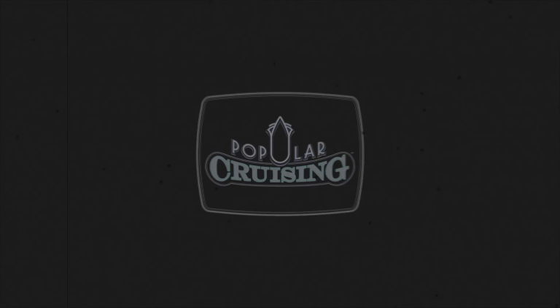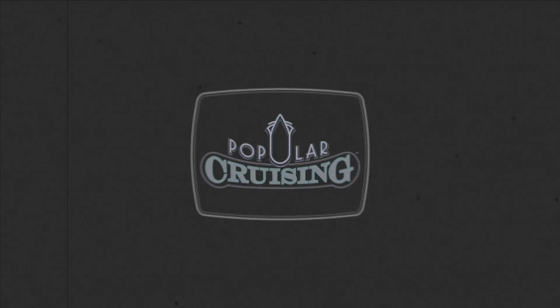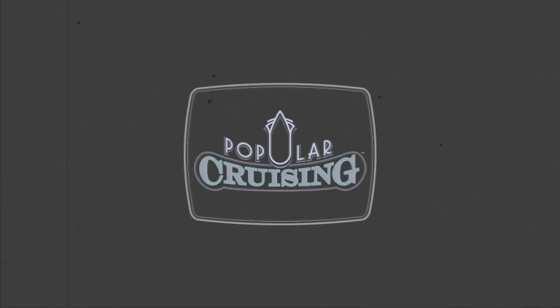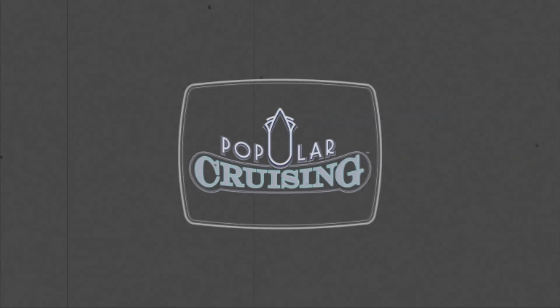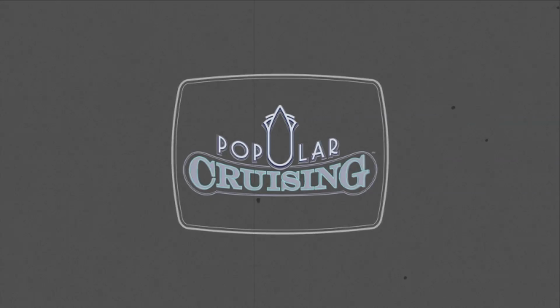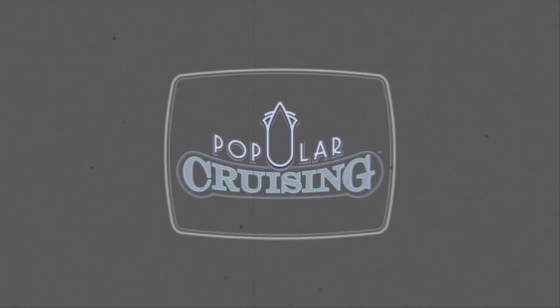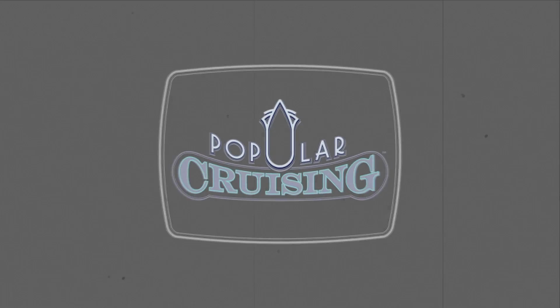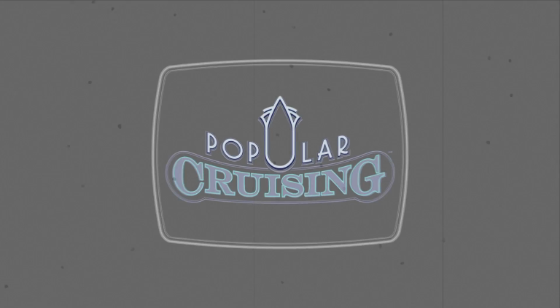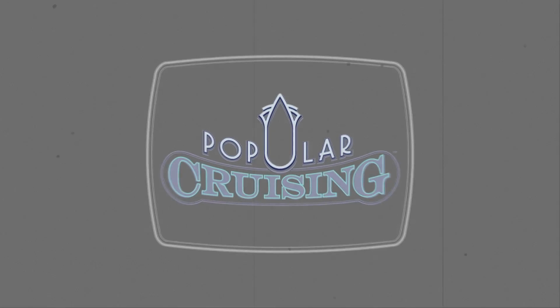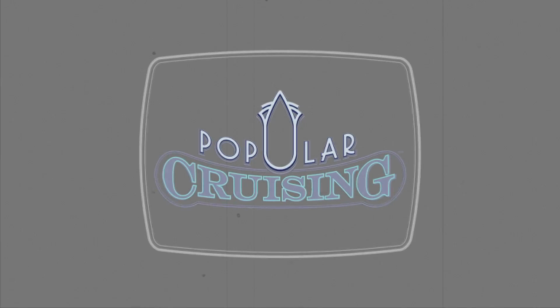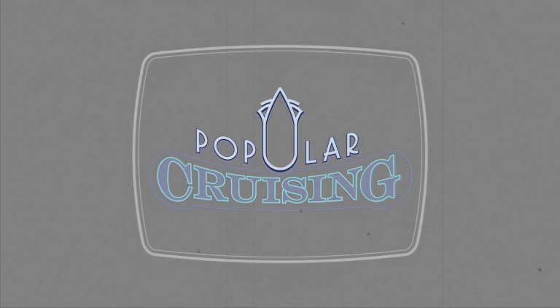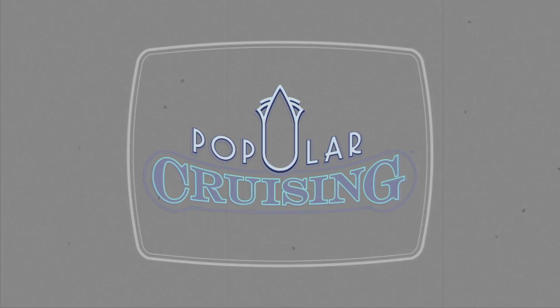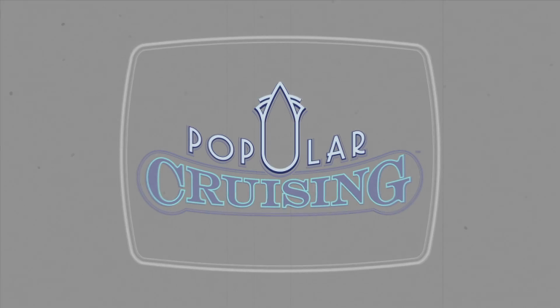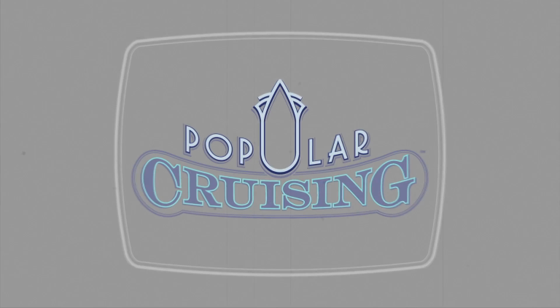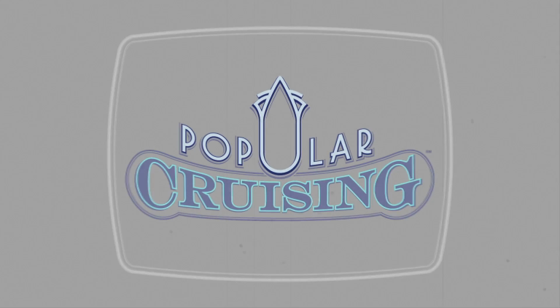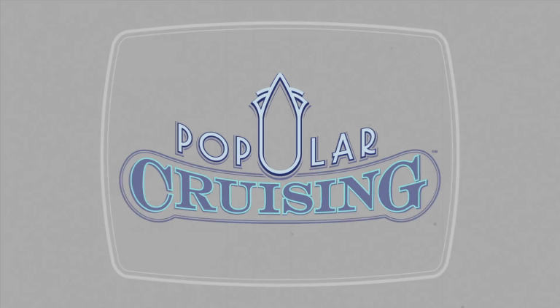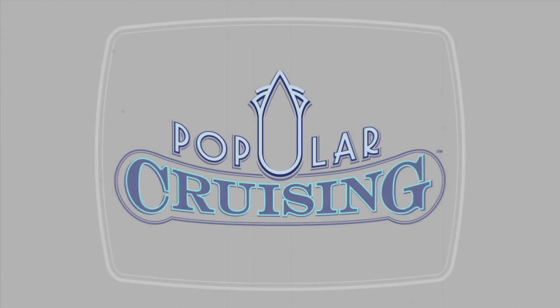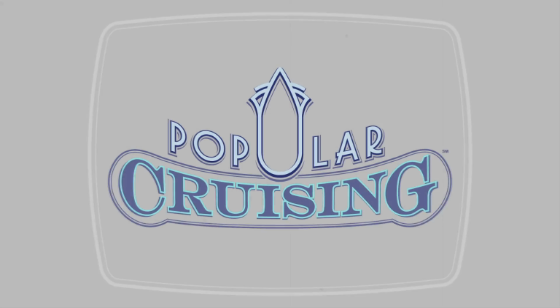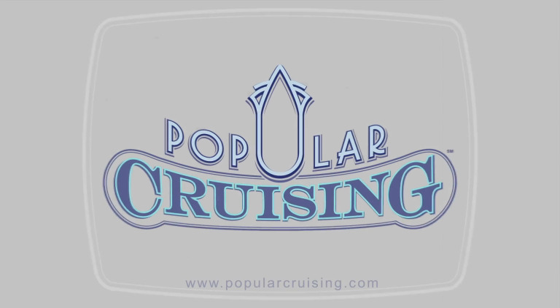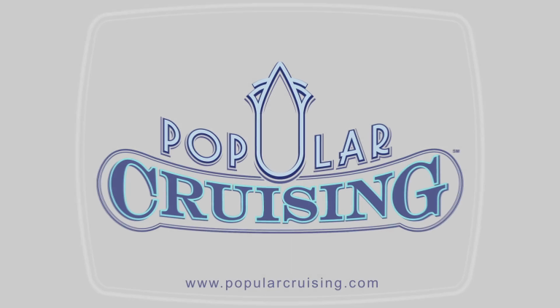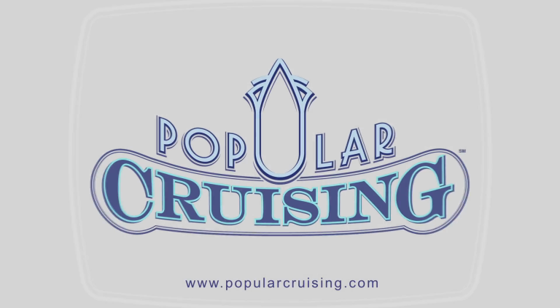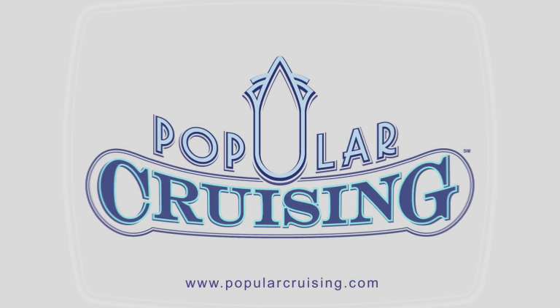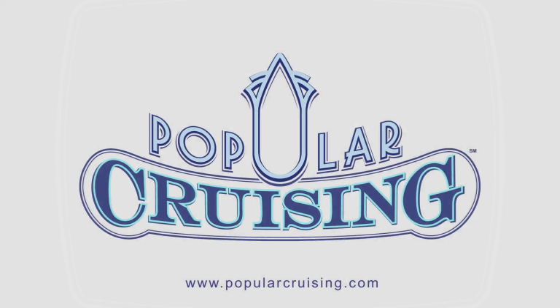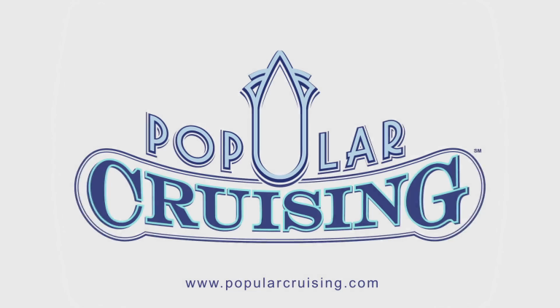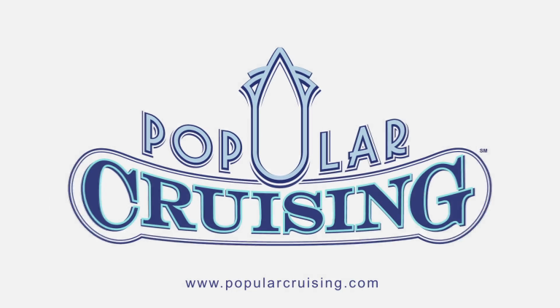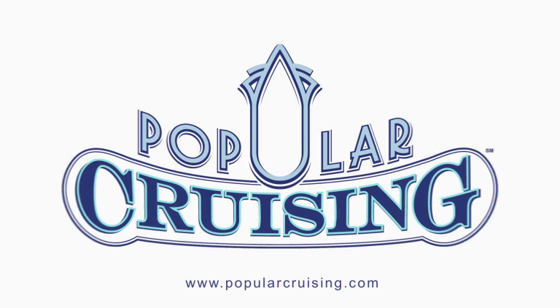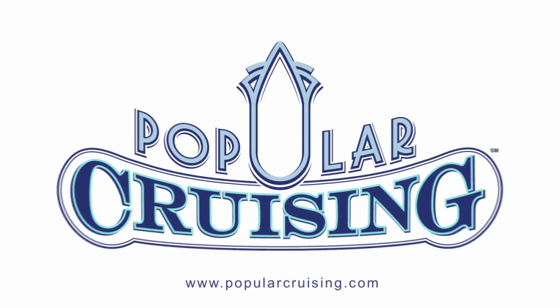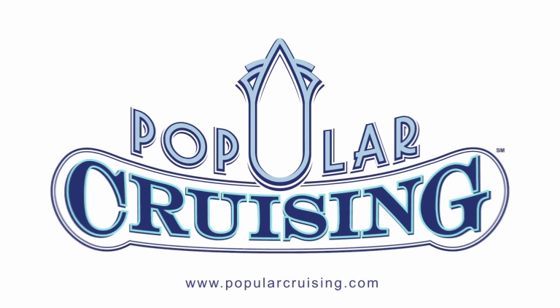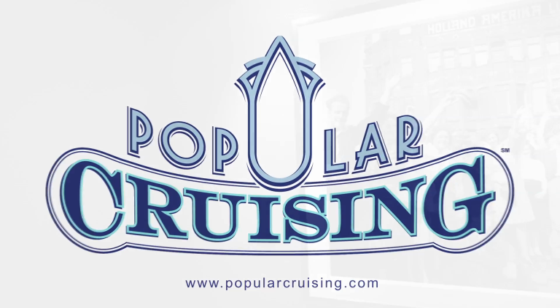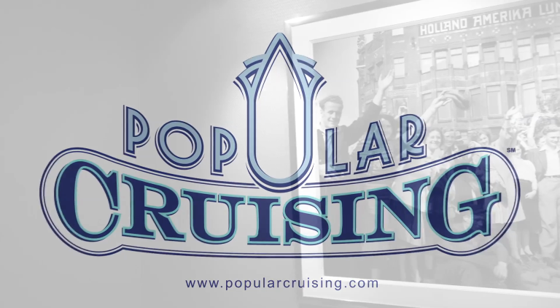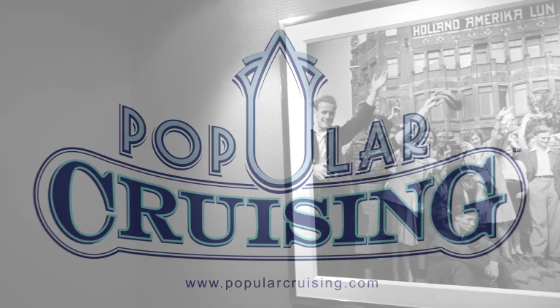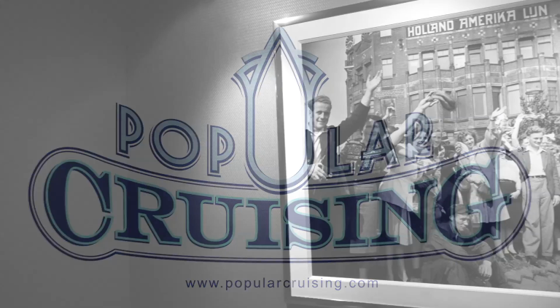You're watching Popular Cruising and our review of the dining onboard the New Amsterdam from Holland America Line.